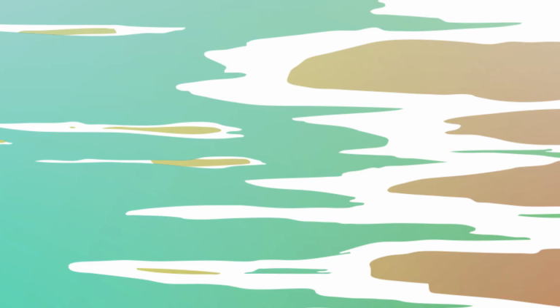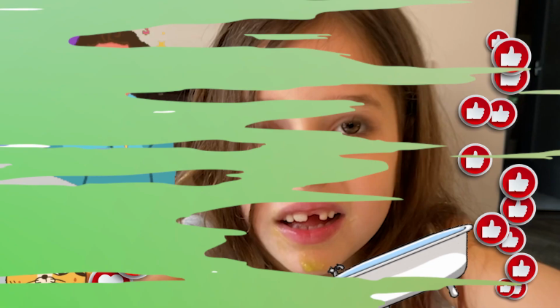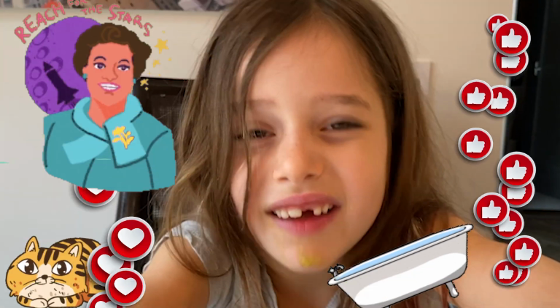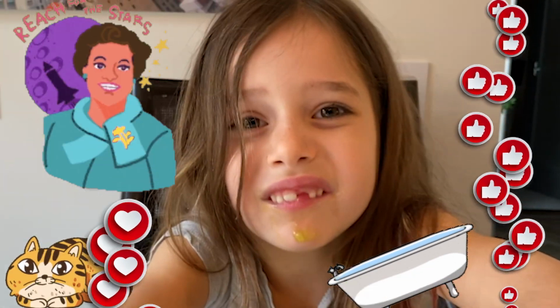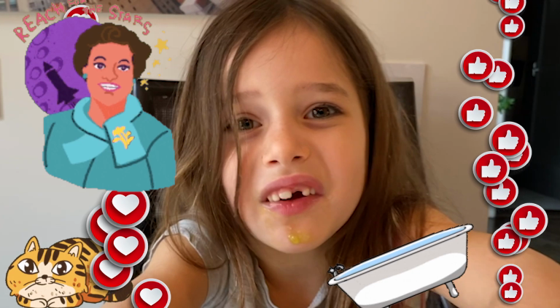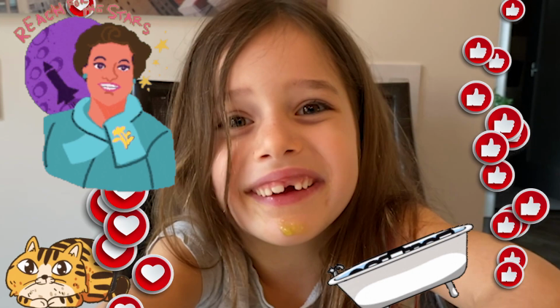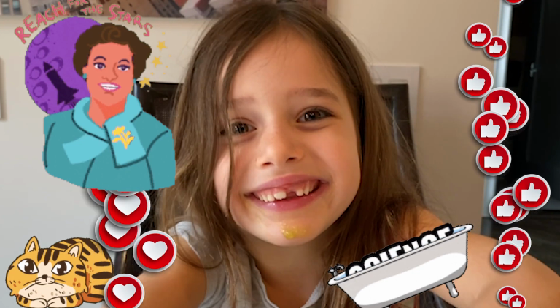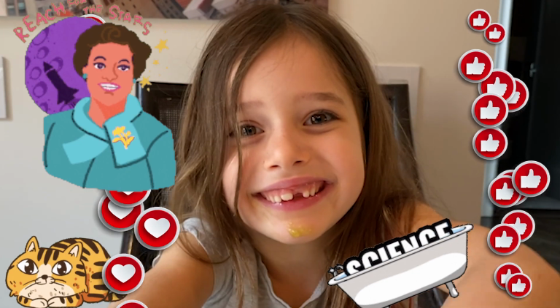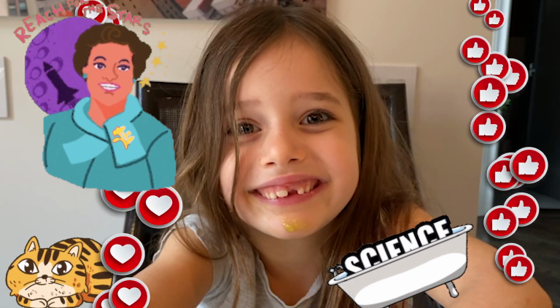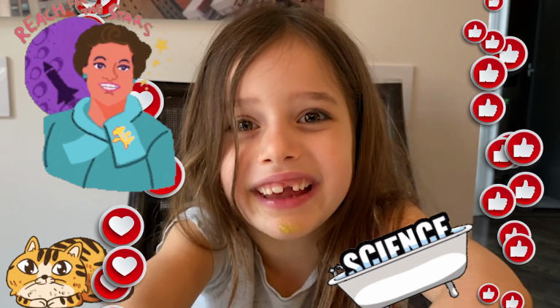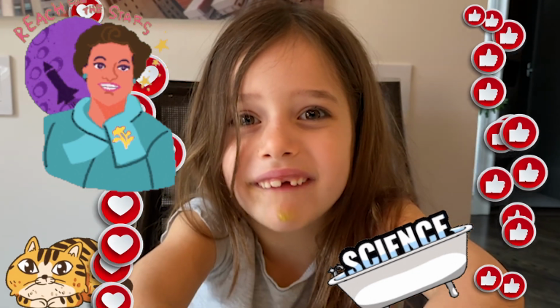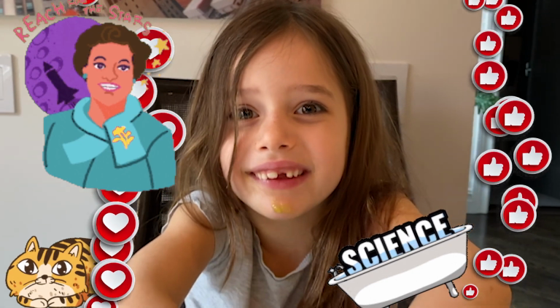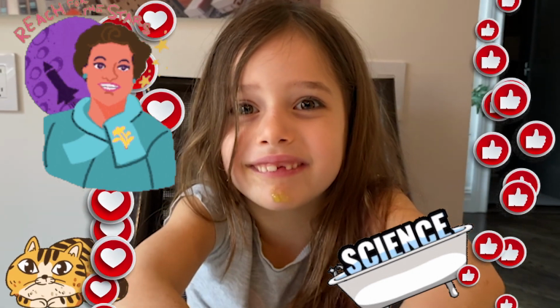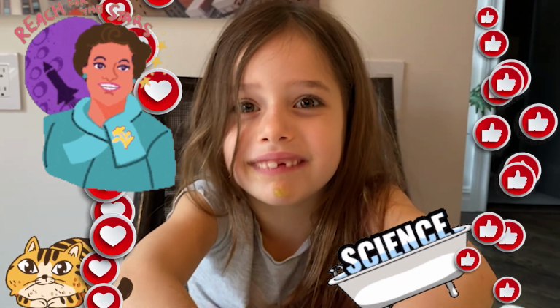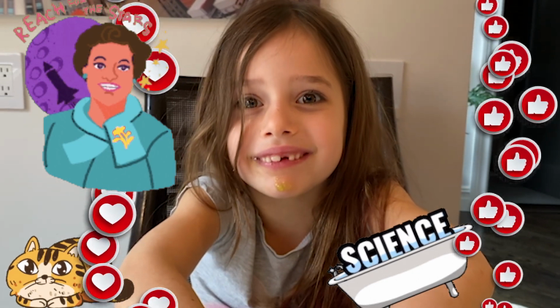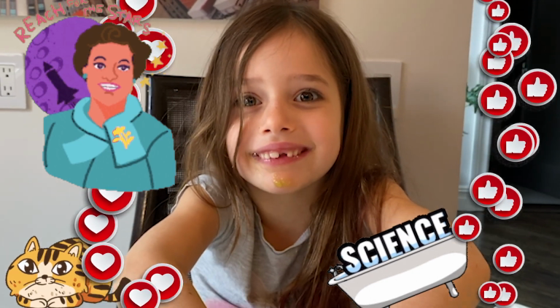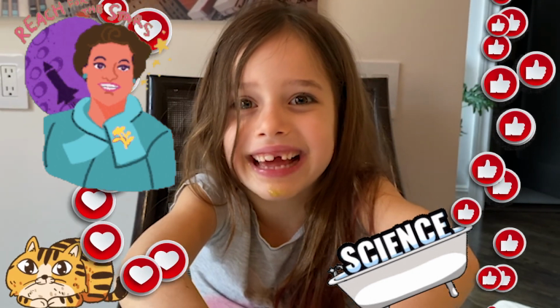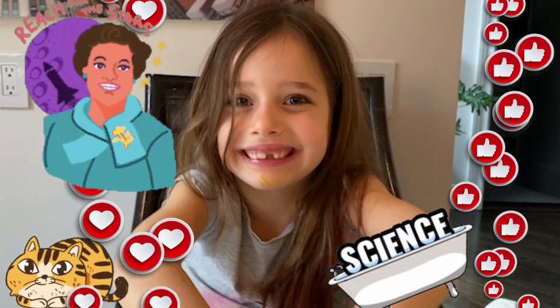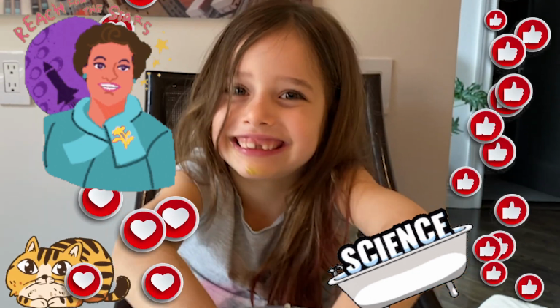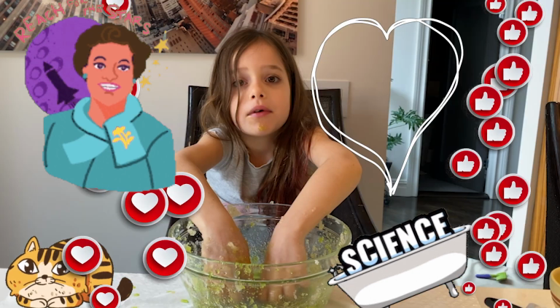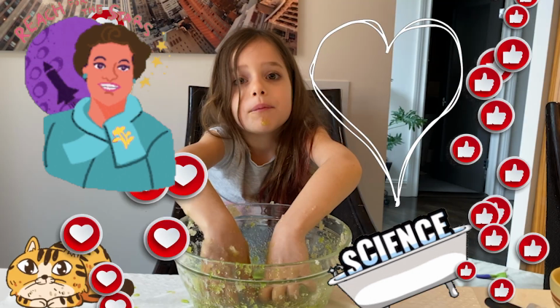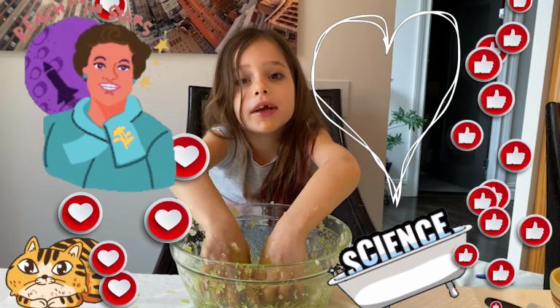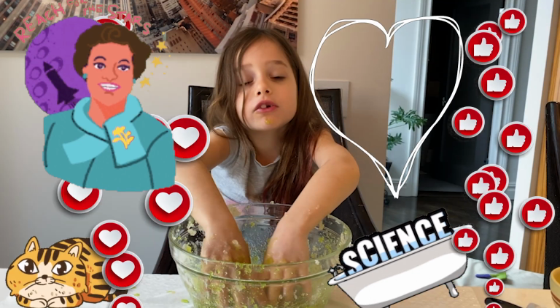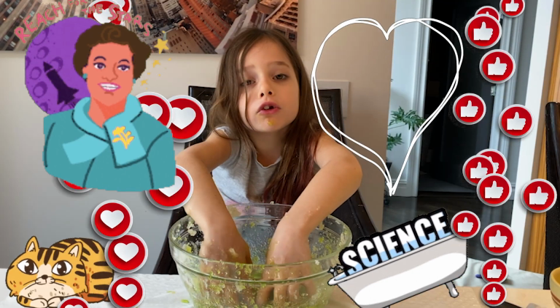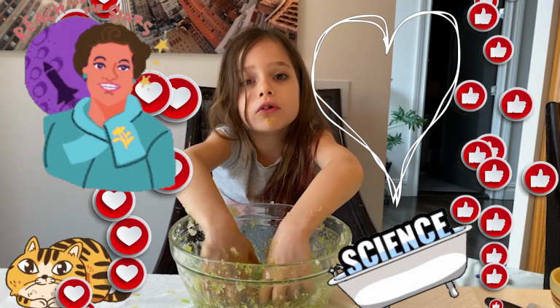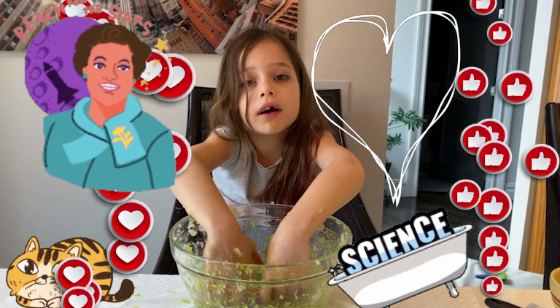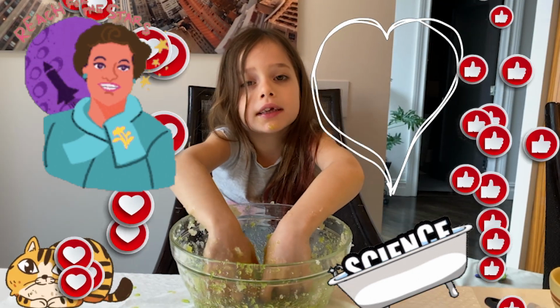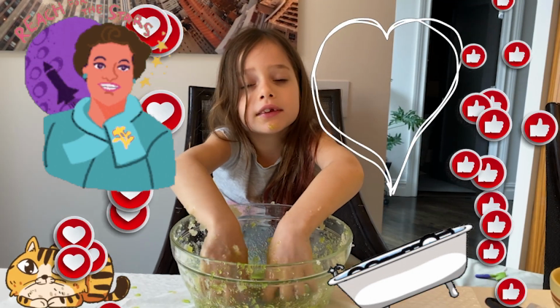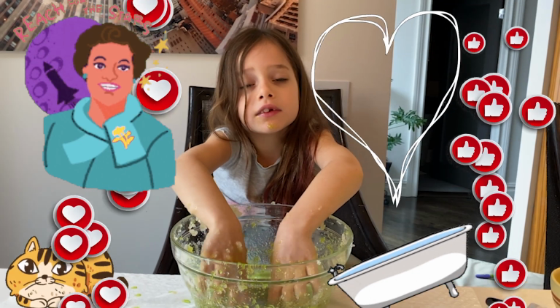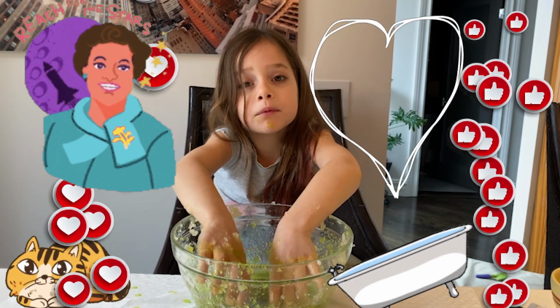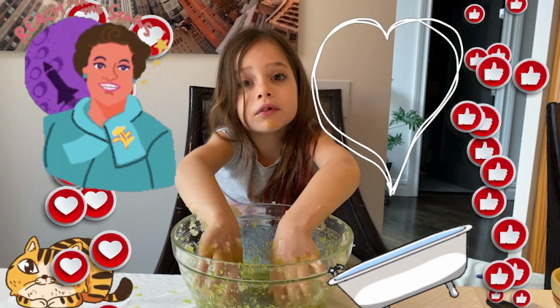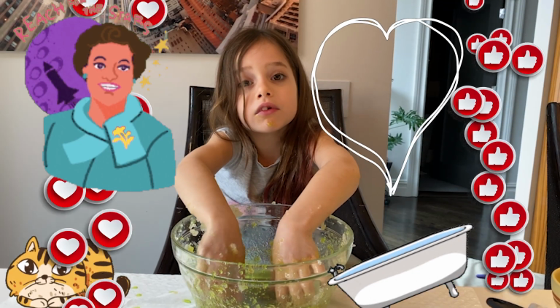I'm doing this Cabin Fever thing. Make sure you like and subscribe.